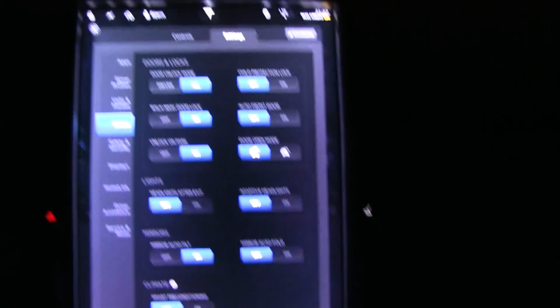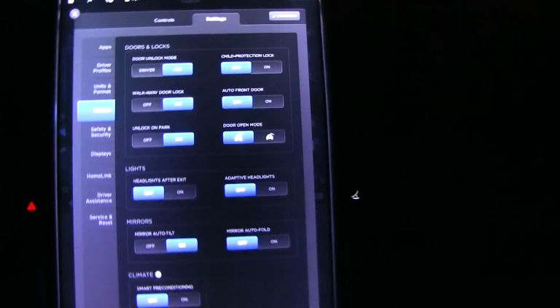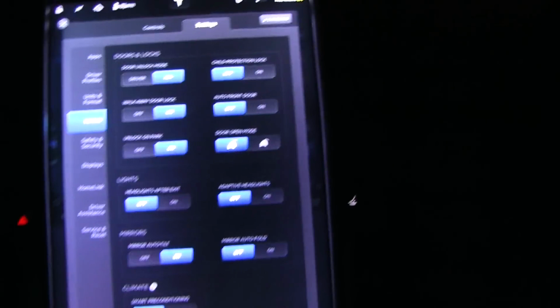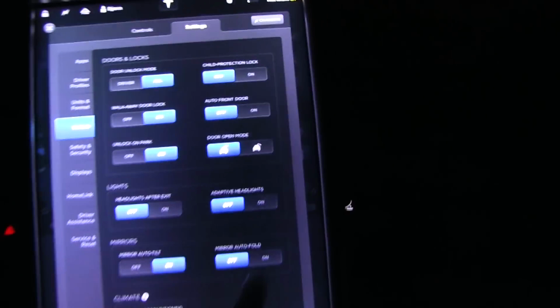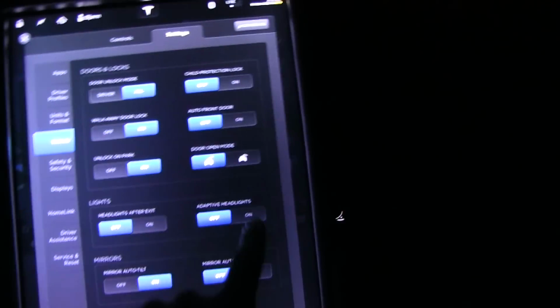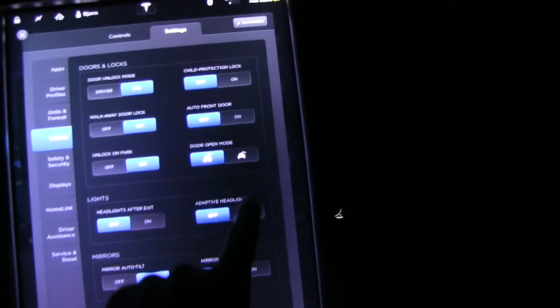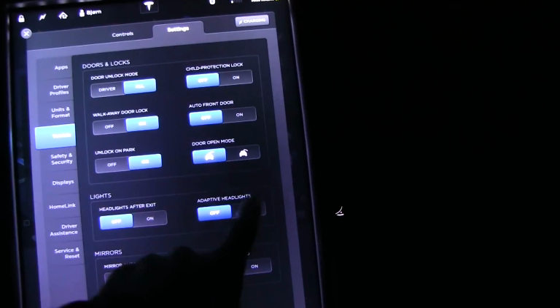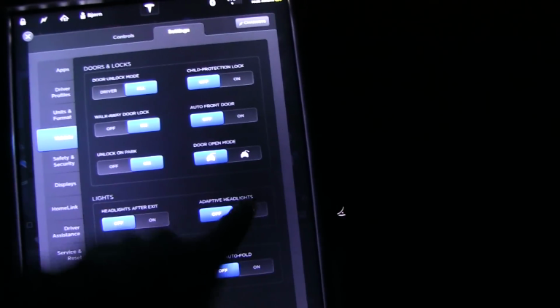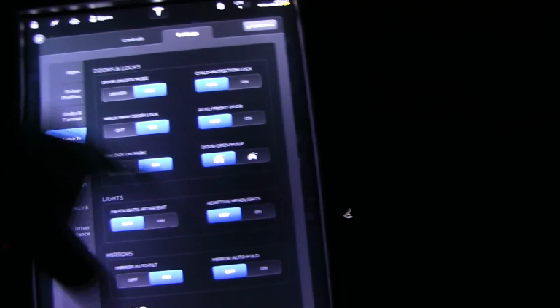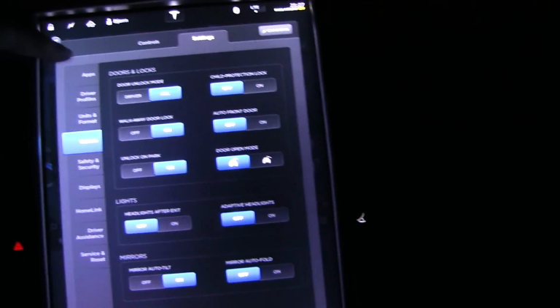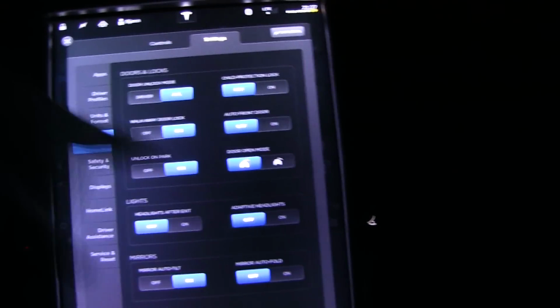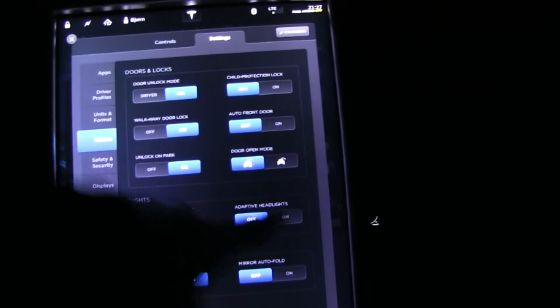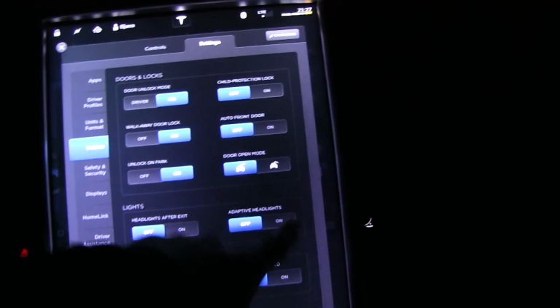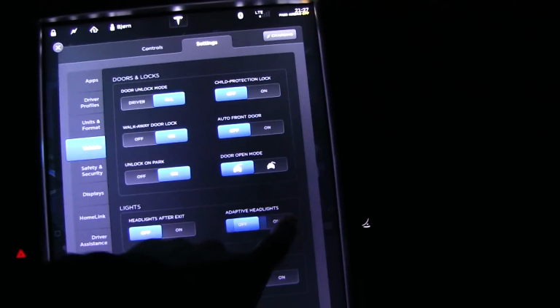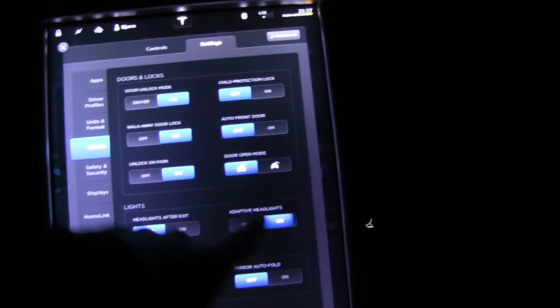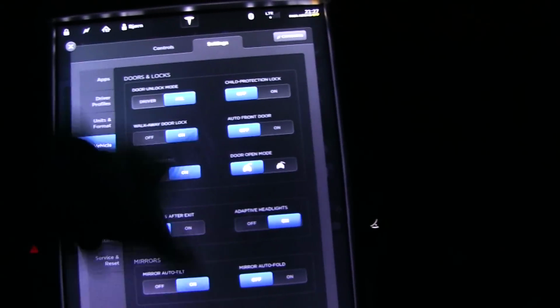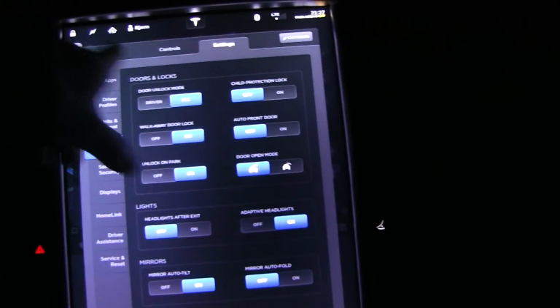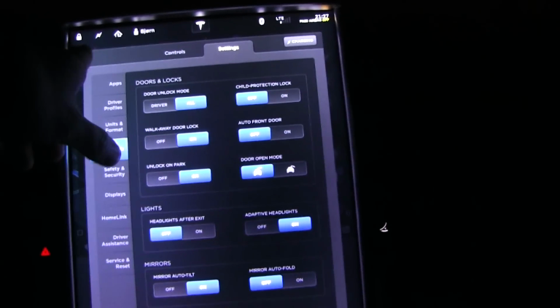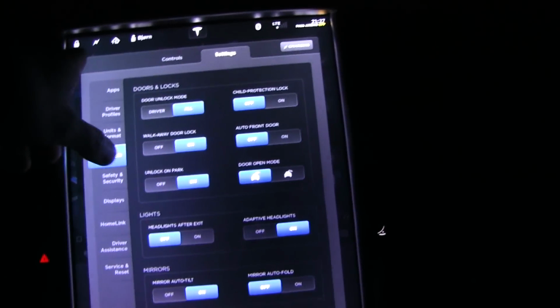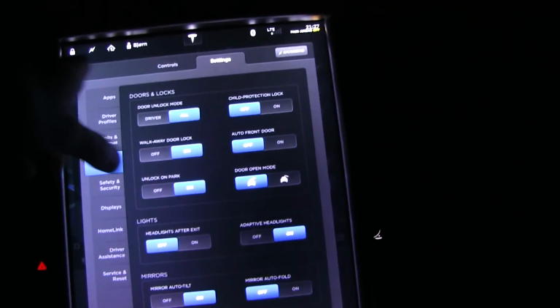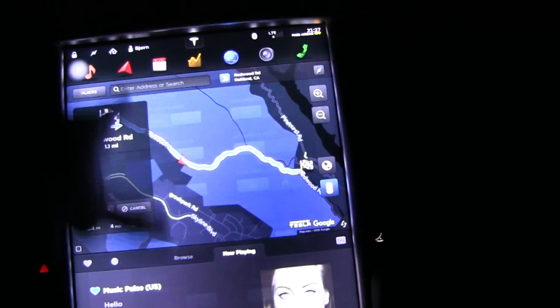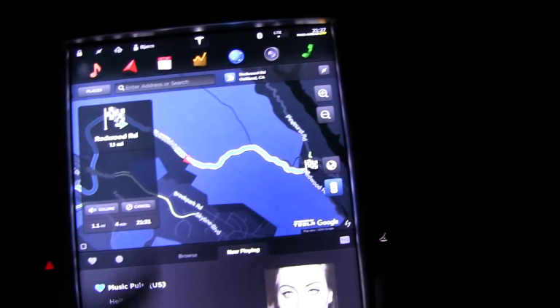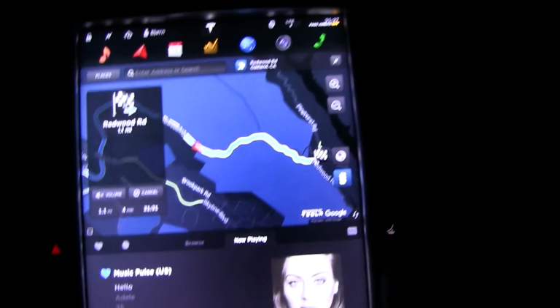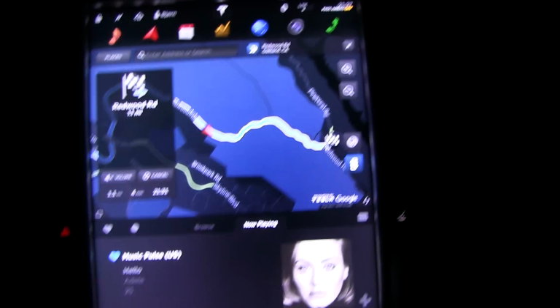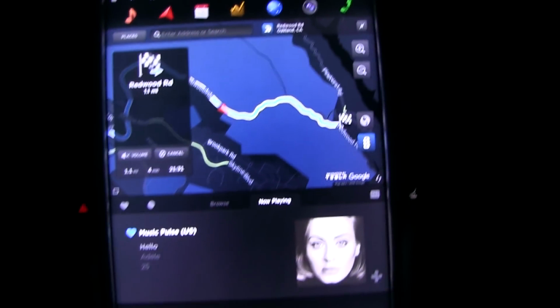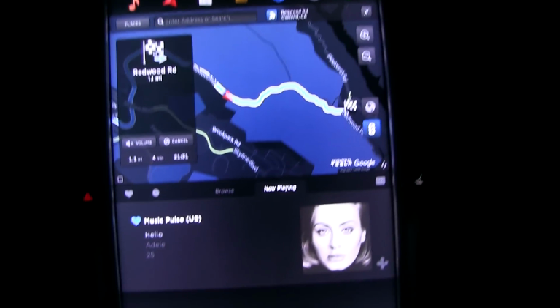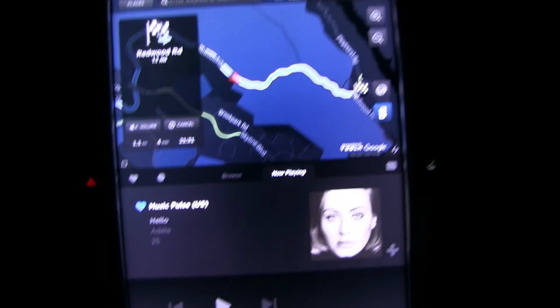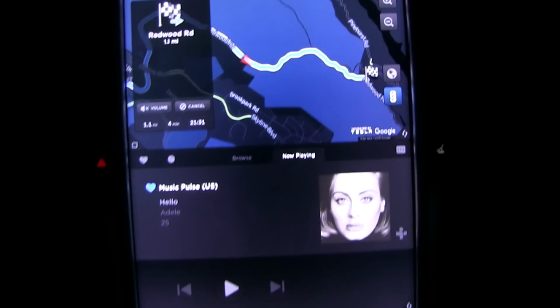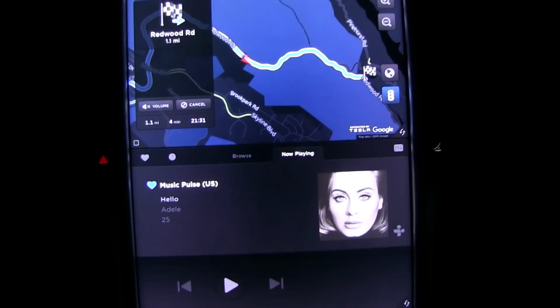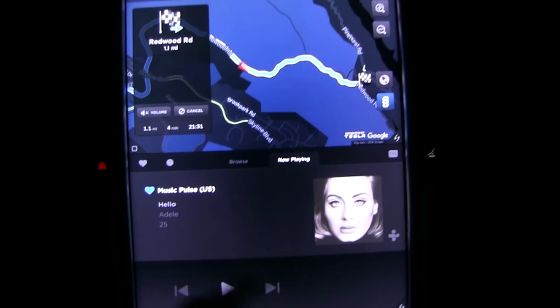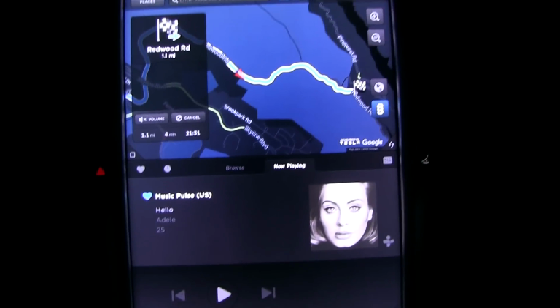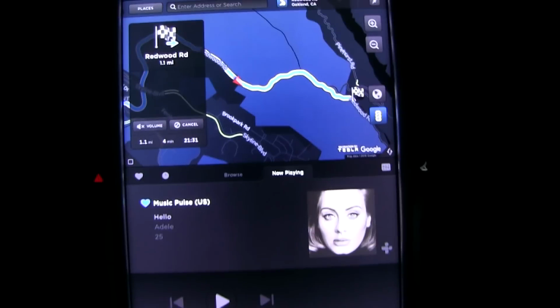Let's switch it on. I'm going to show you how it works — I had to figure it out a little bit.